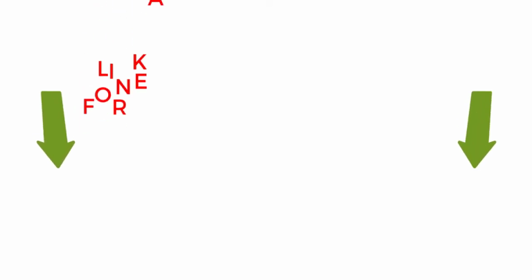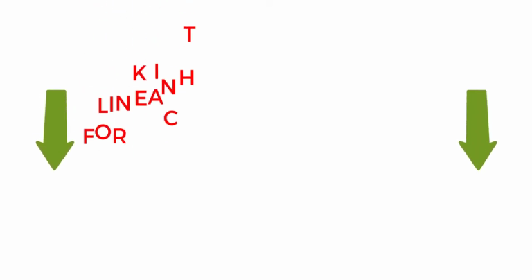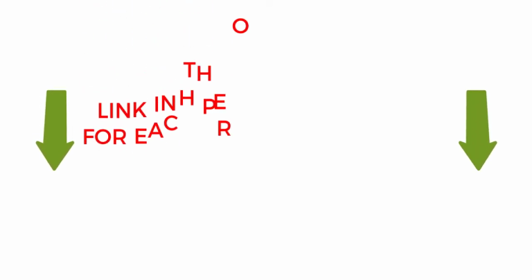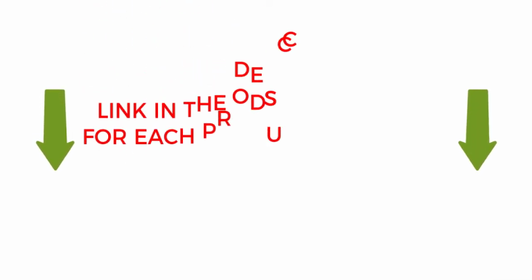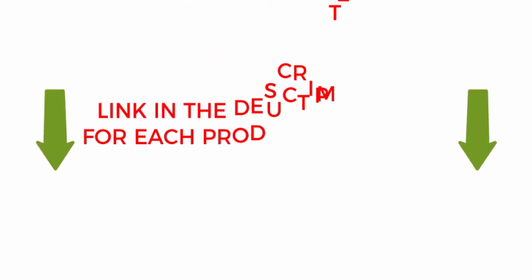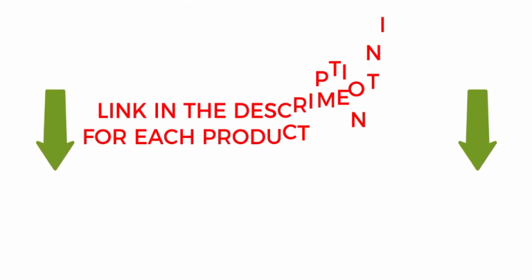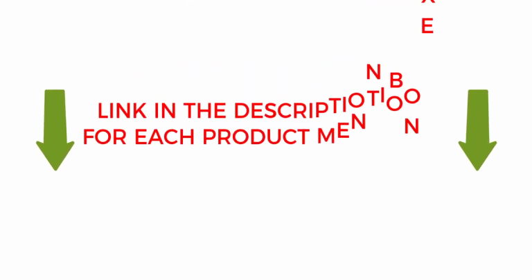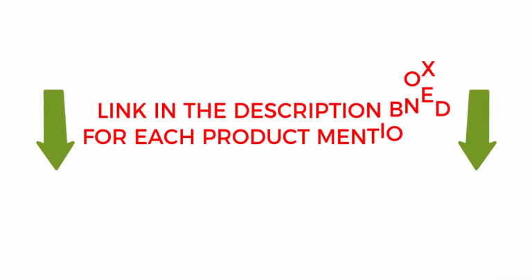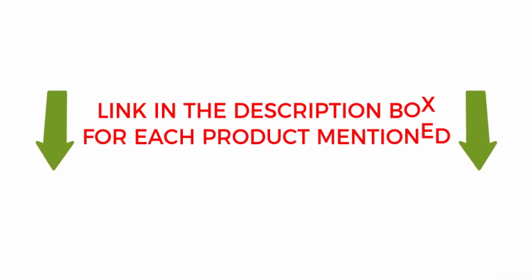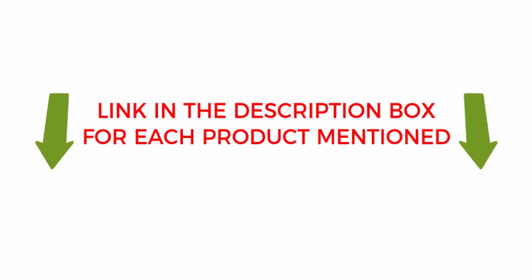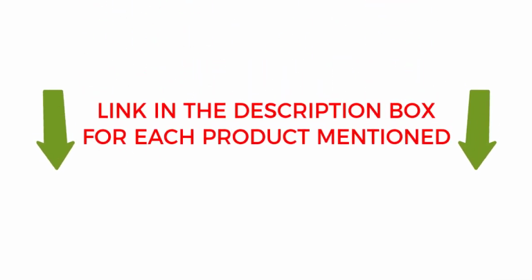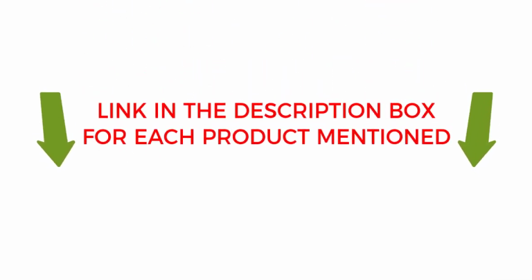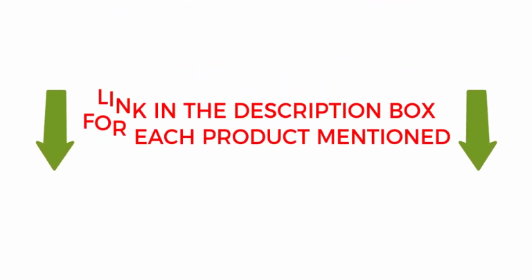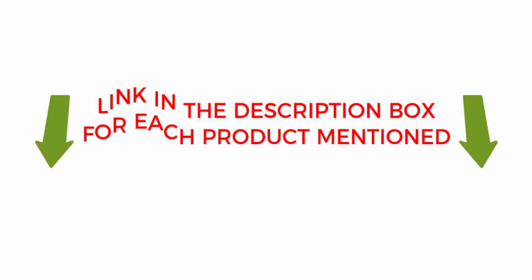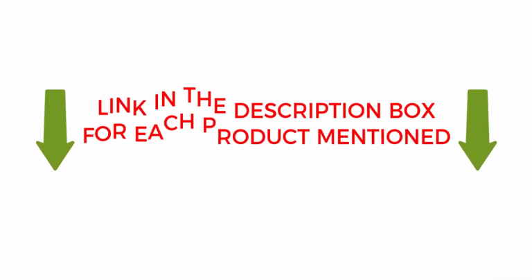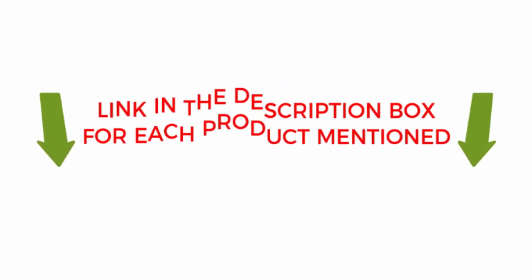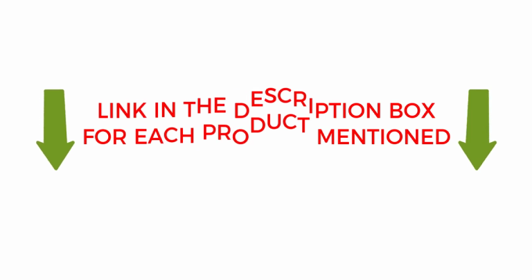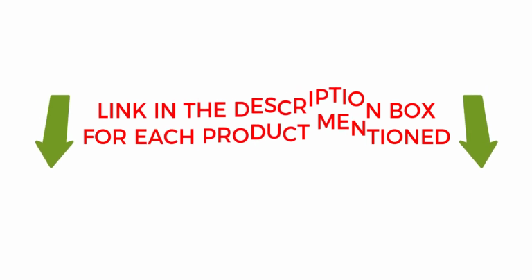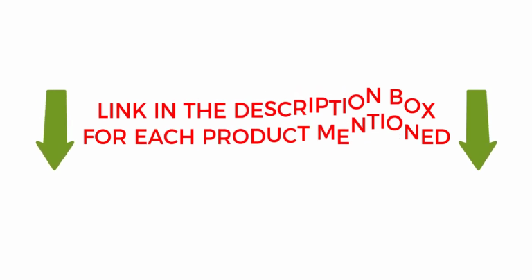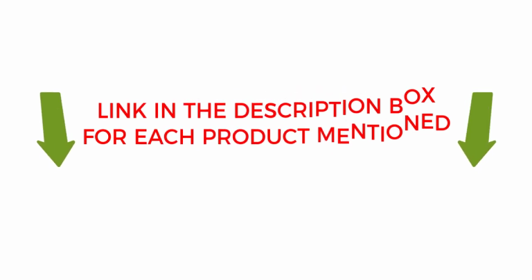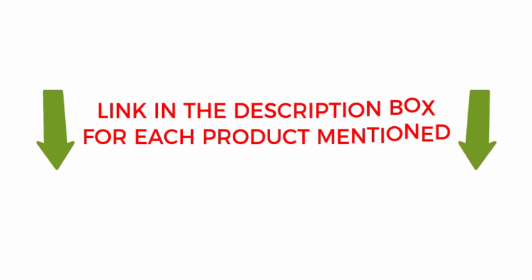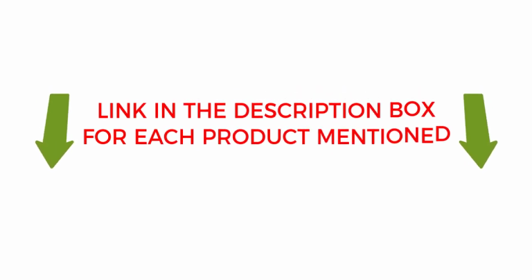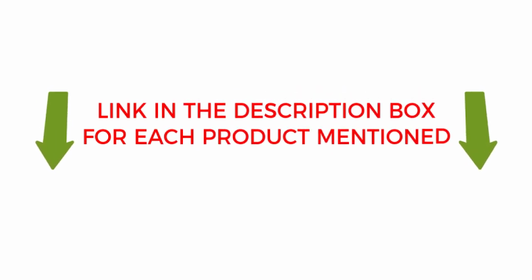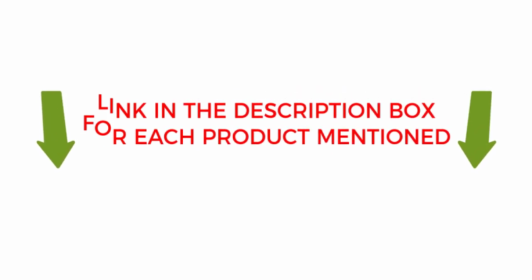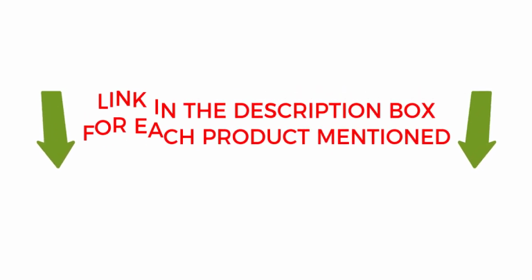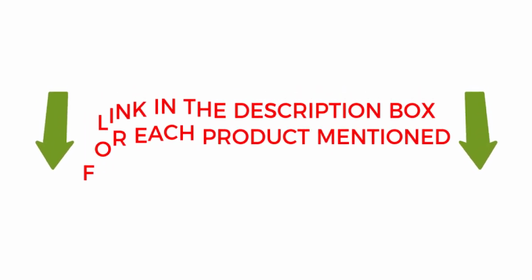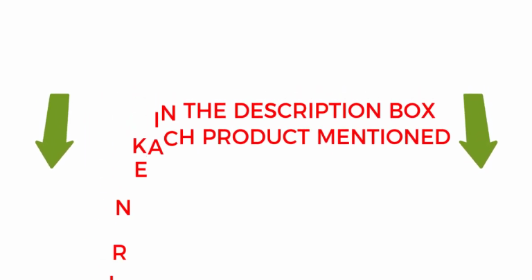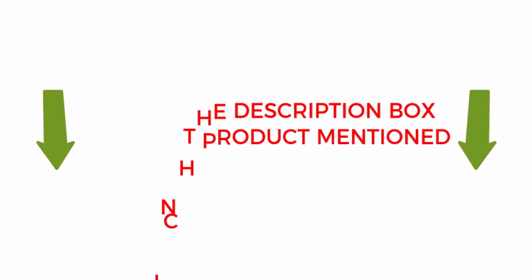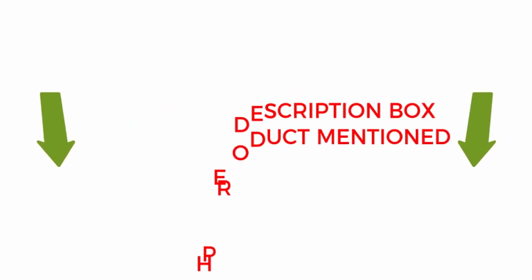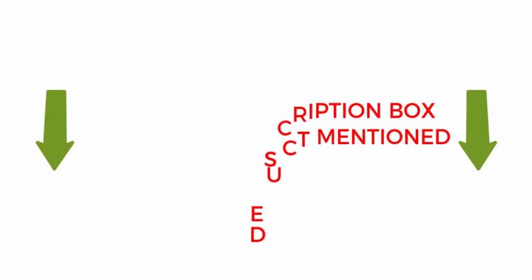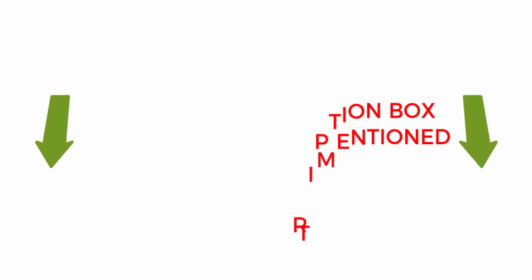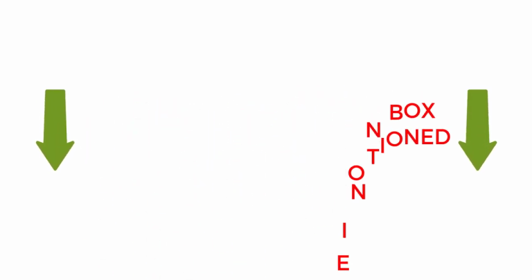To check the updated price and other details of those products, check the links from the description box. Let's jump into the video without any further delay.